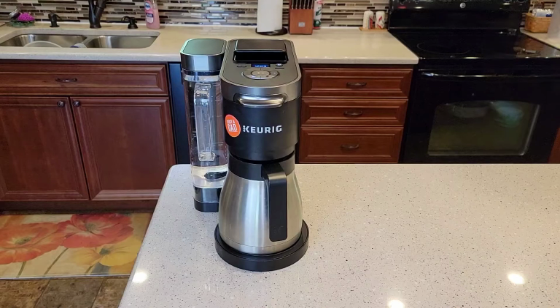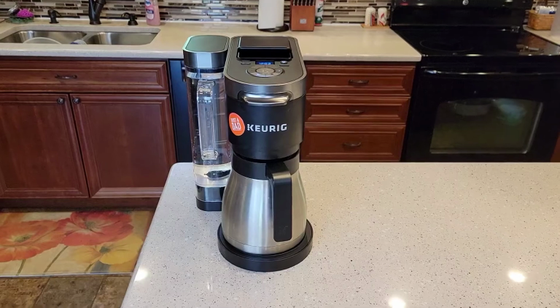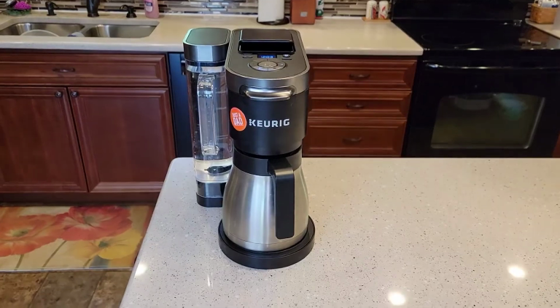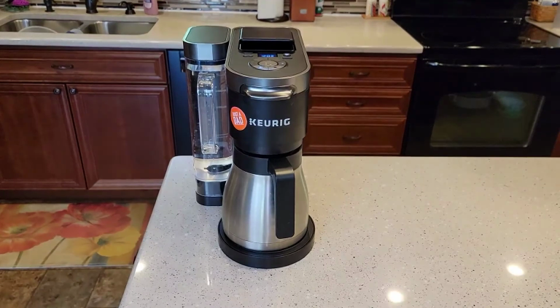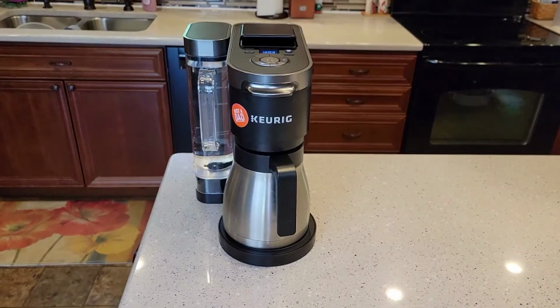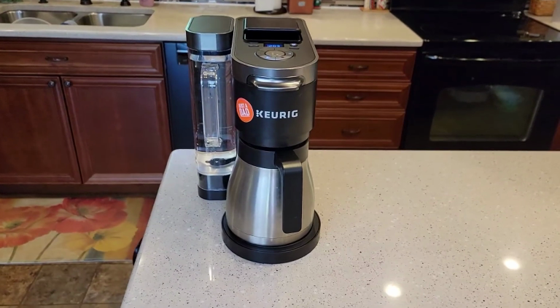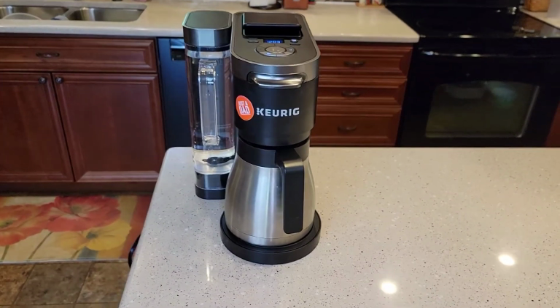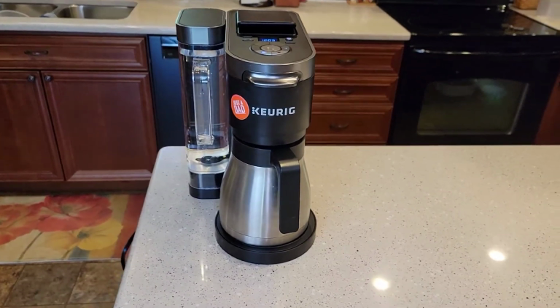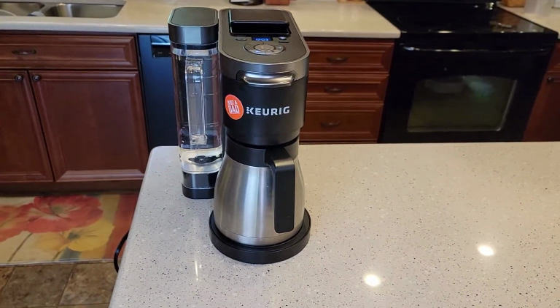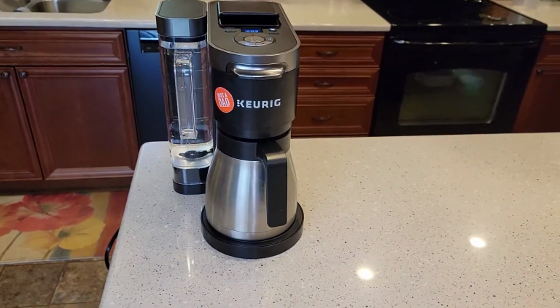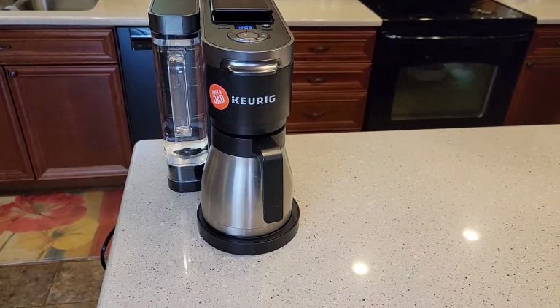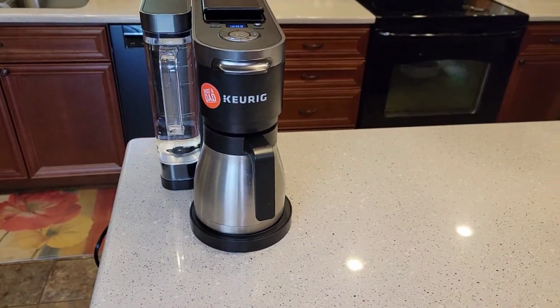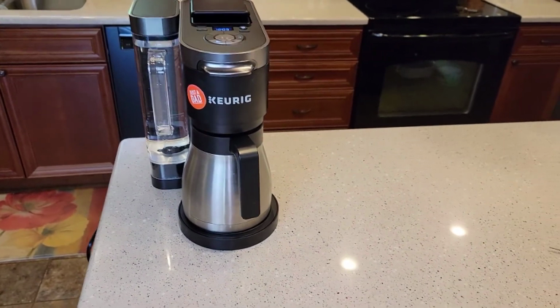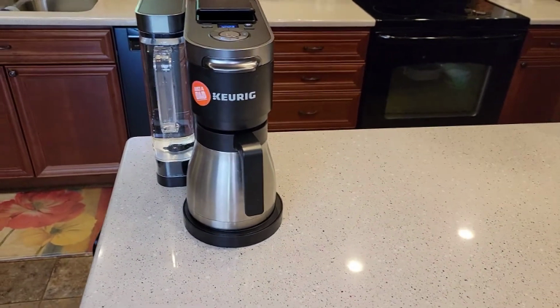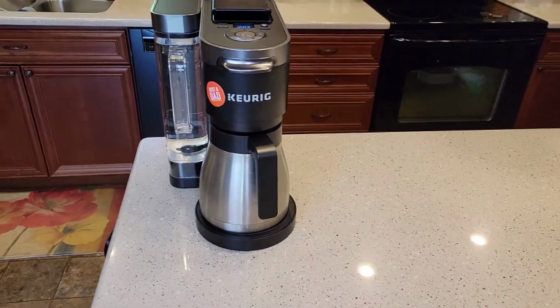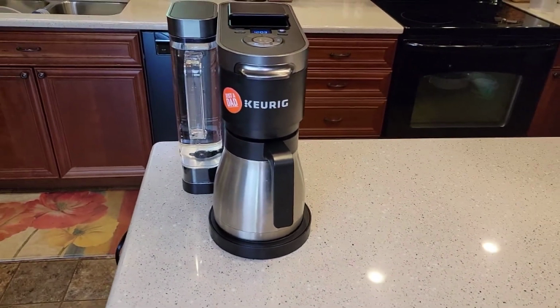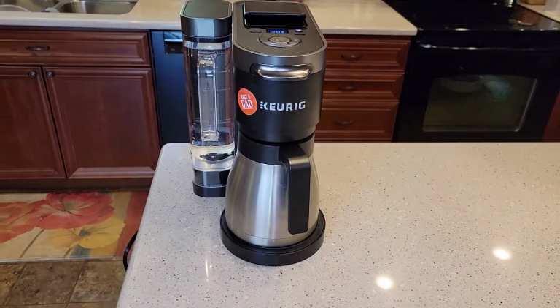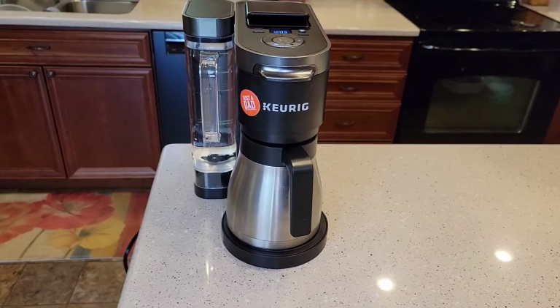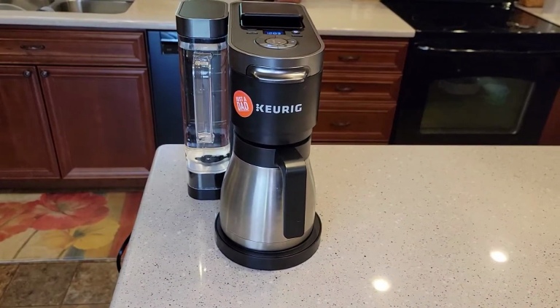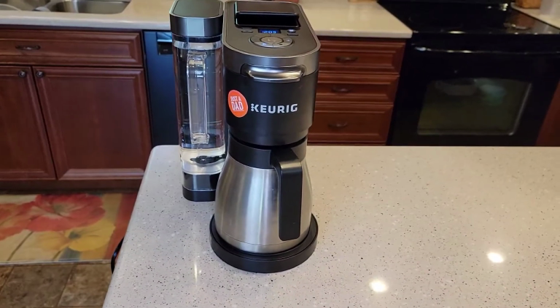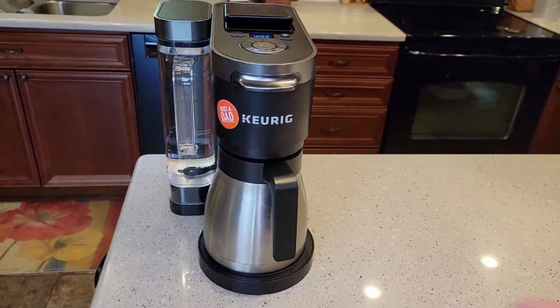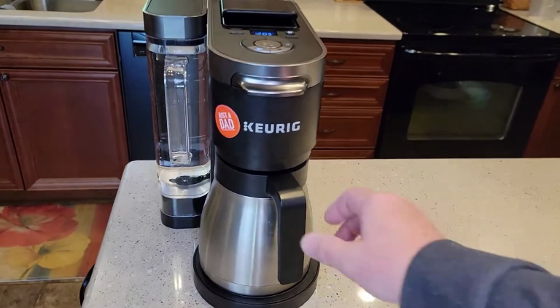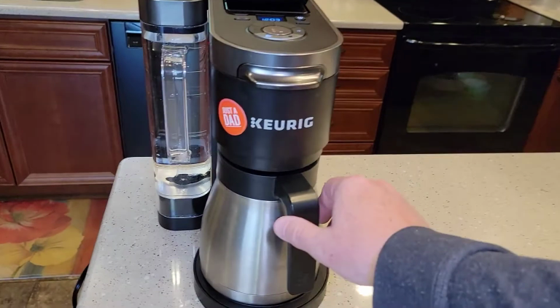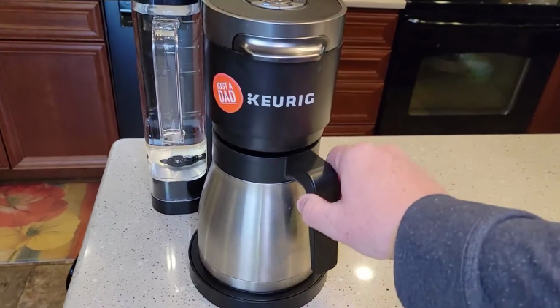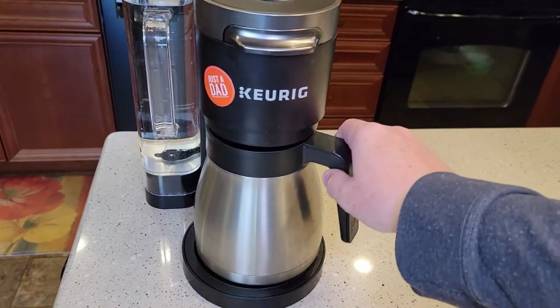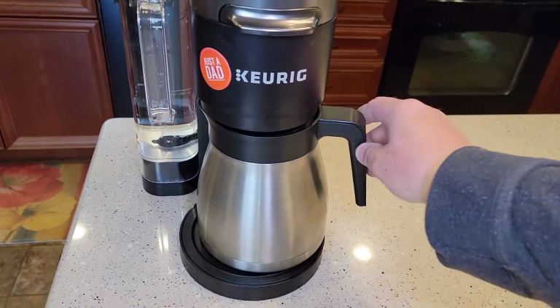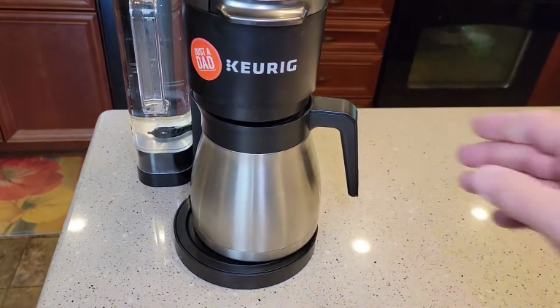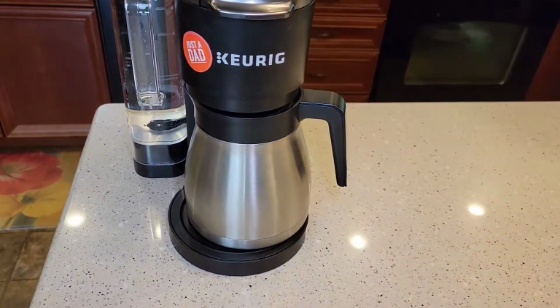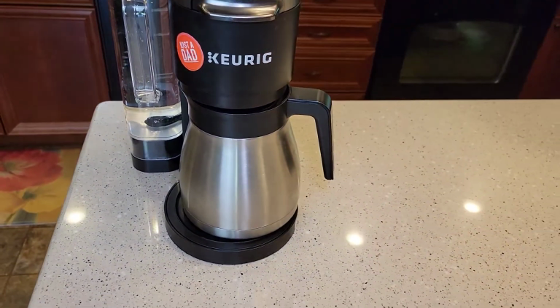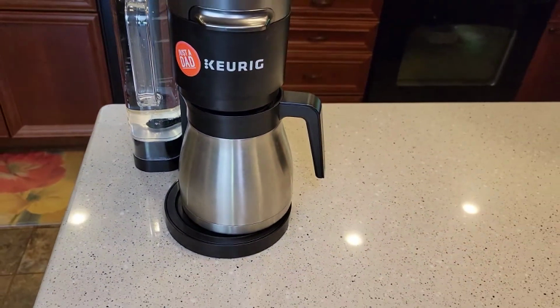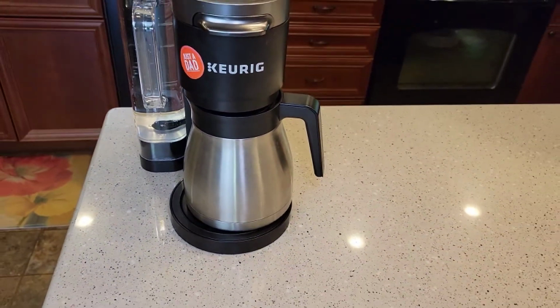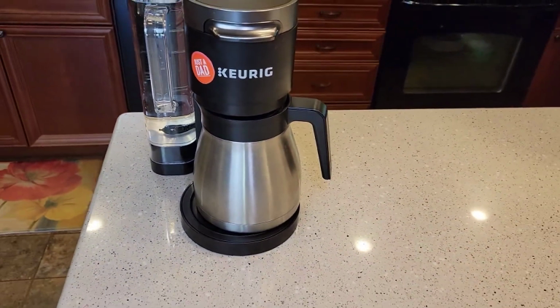Hello everyone, this is Just a Dad. Today I'm going to do a quick video on the Keurig K-Duo with the Stainless Steel Carafe.